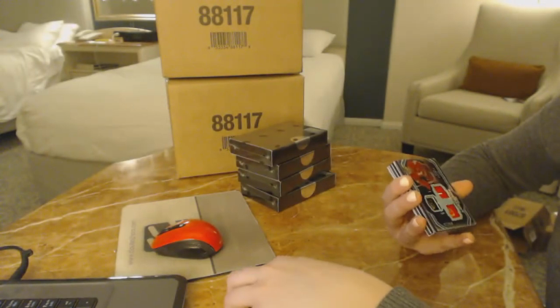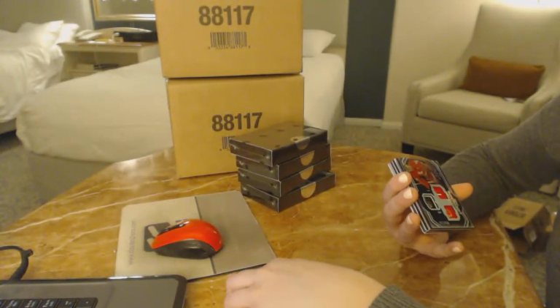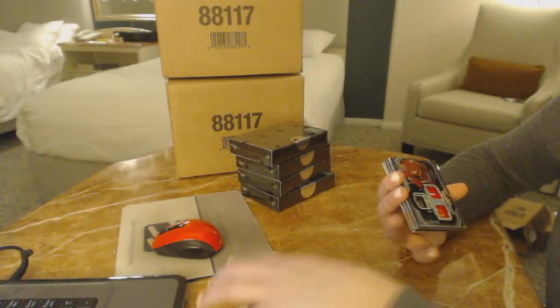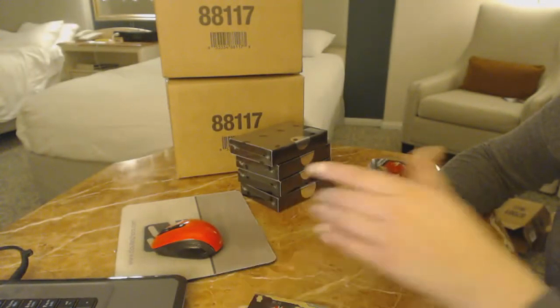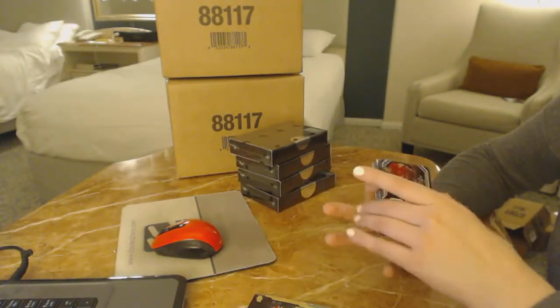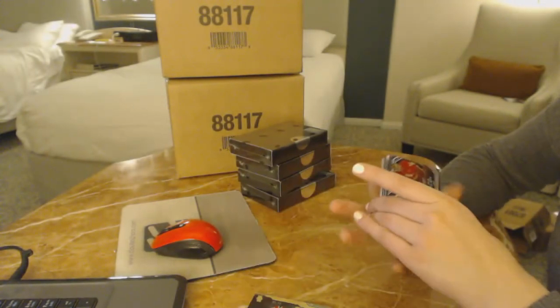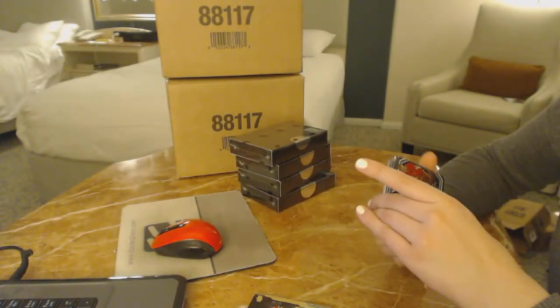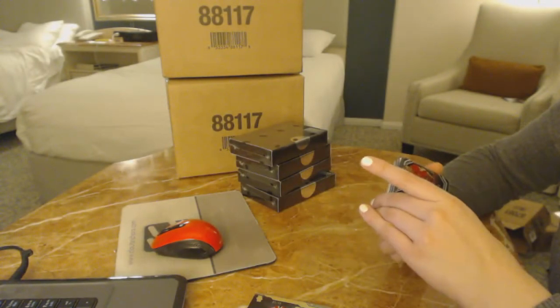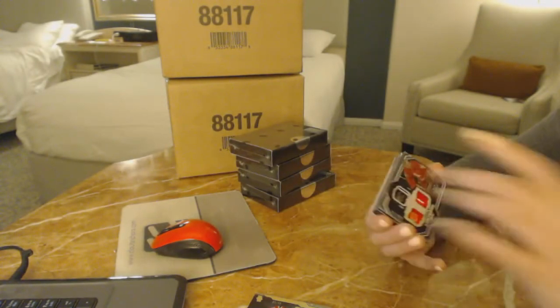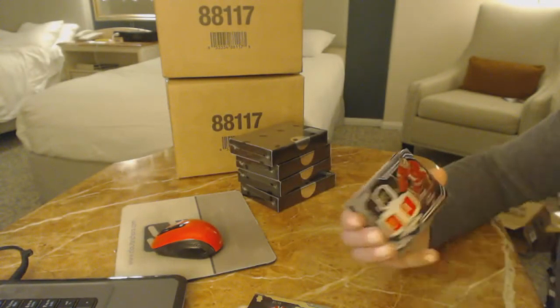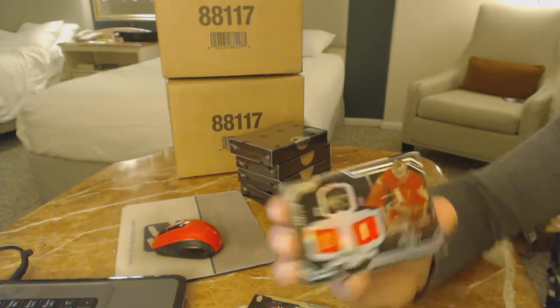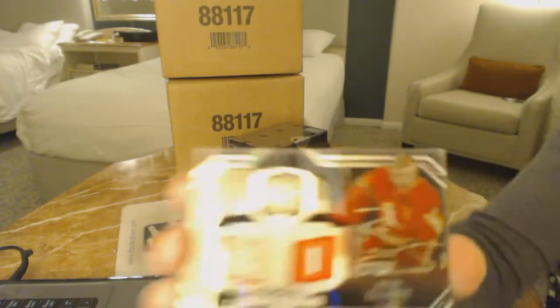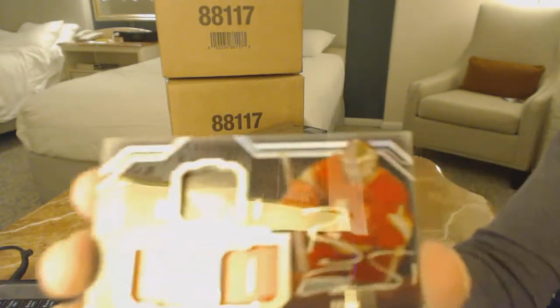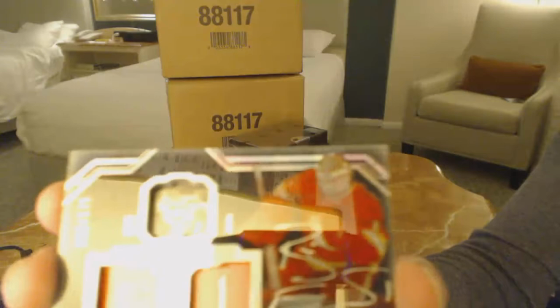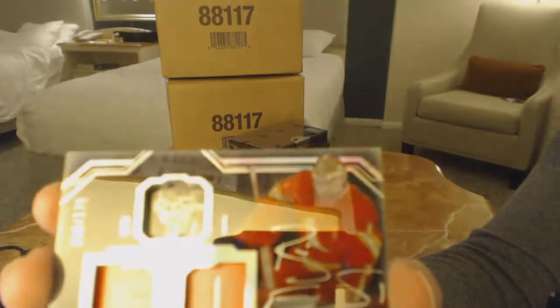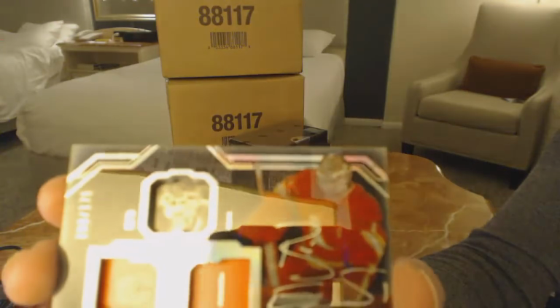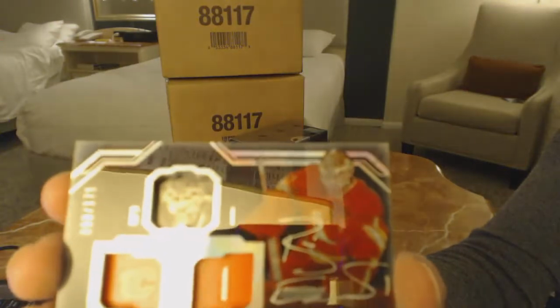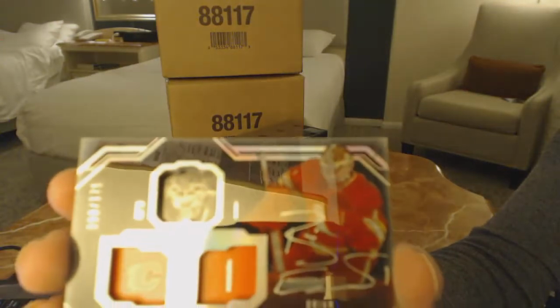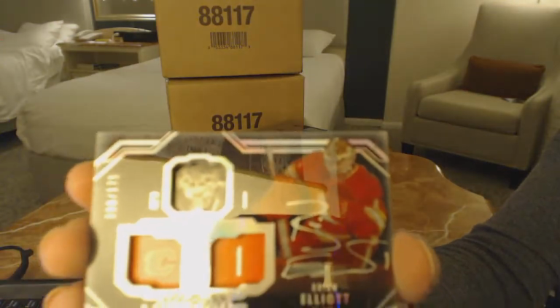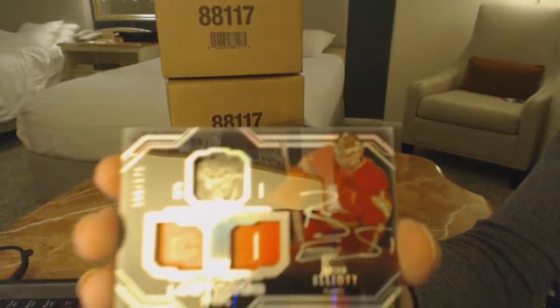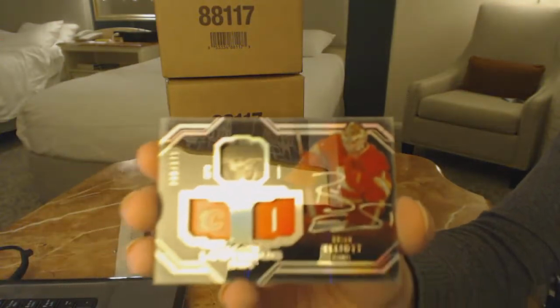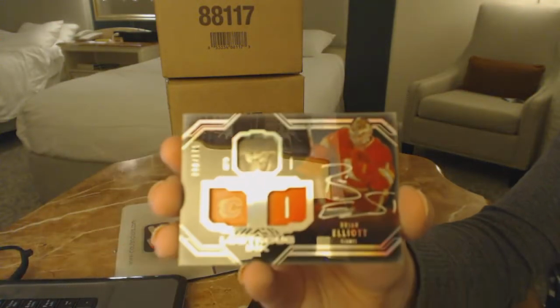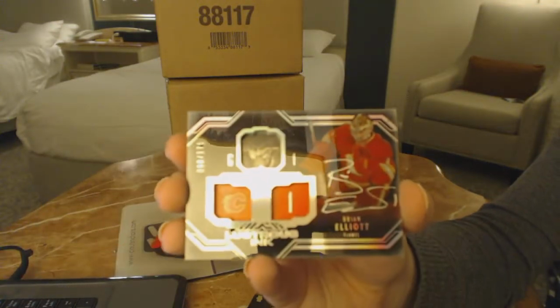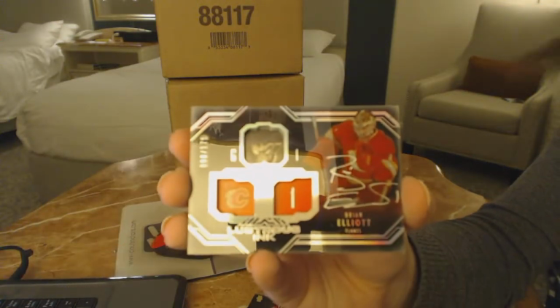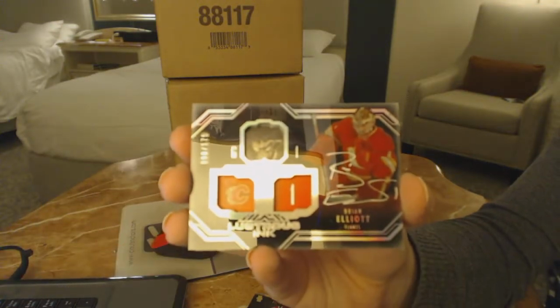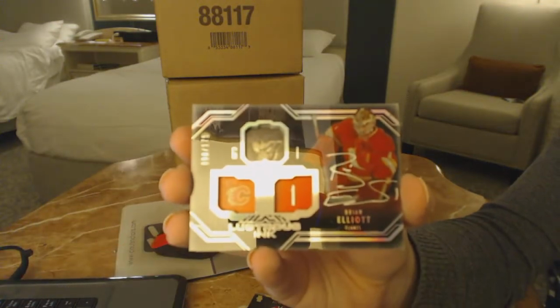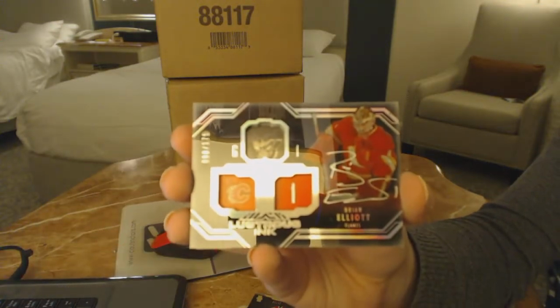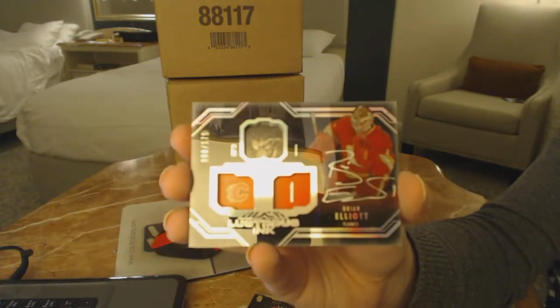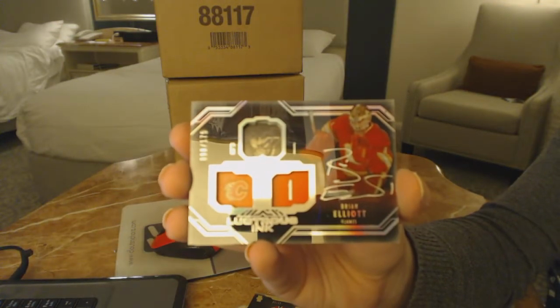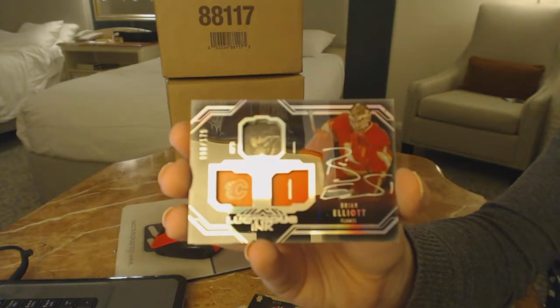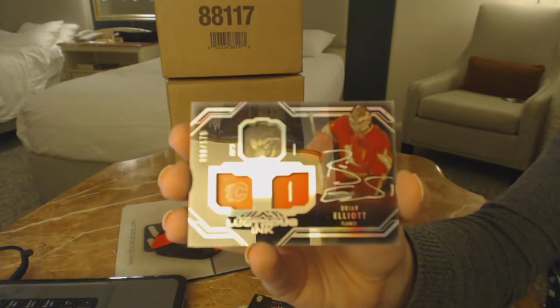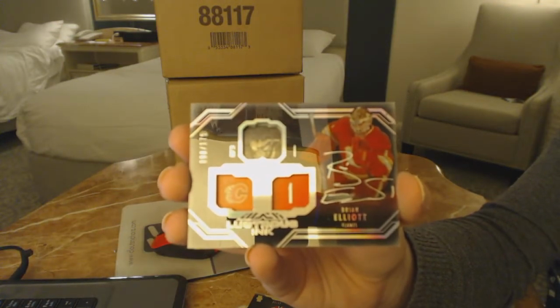We've got a lustrous ink numbered to 175 for the Calgary Flames, Brian Elliott.